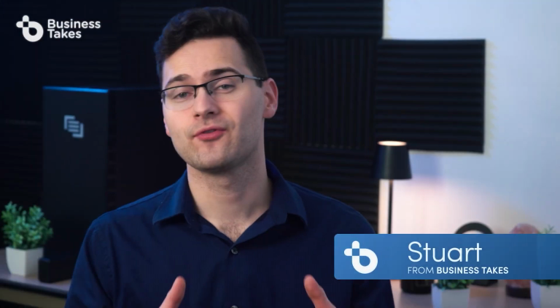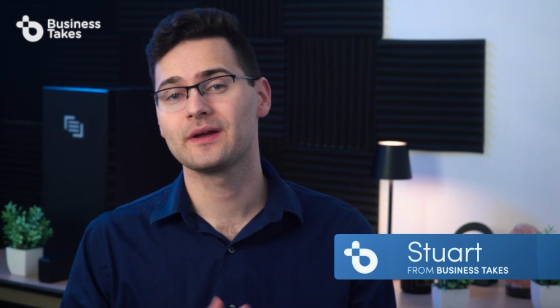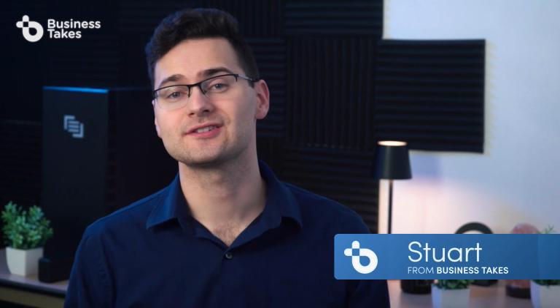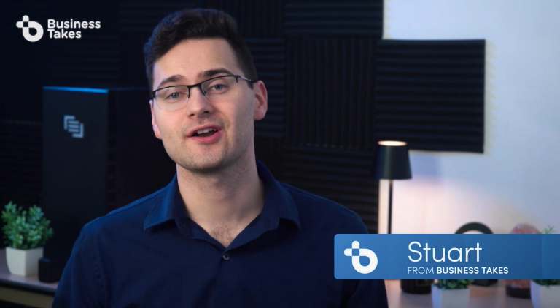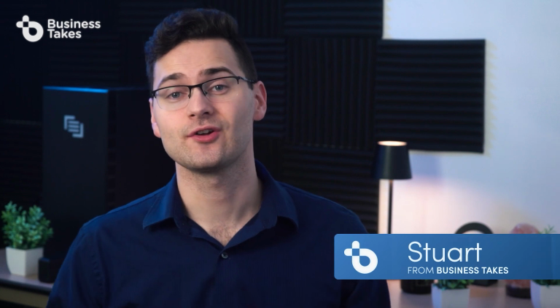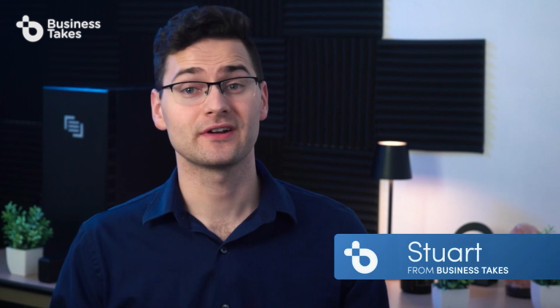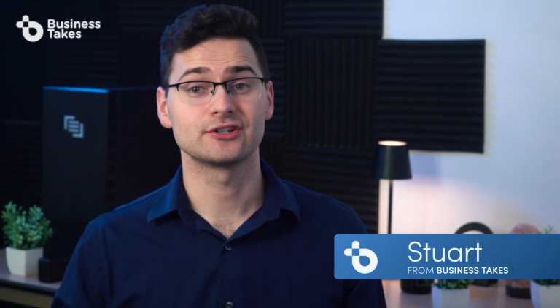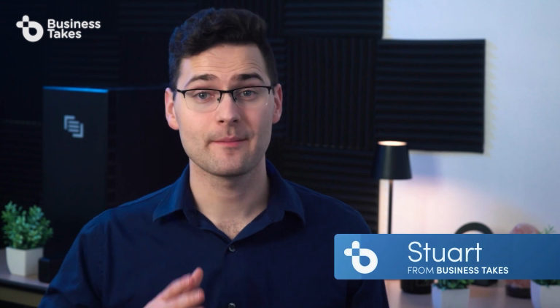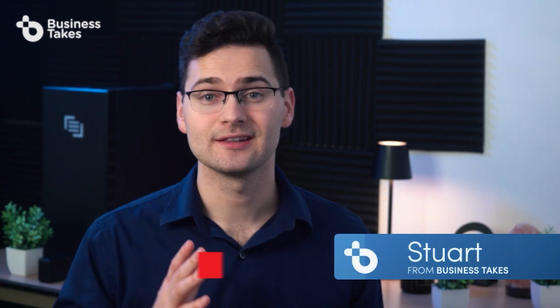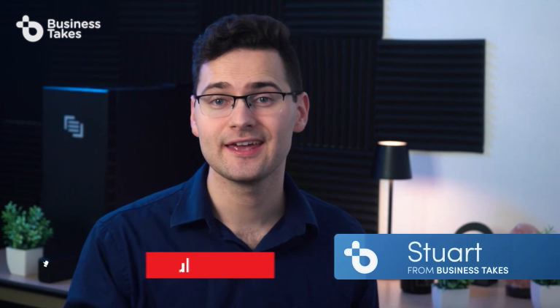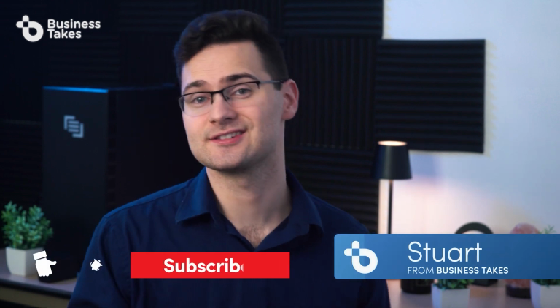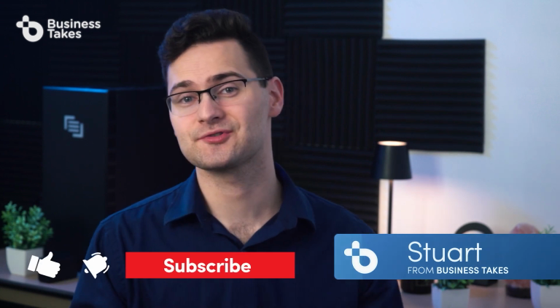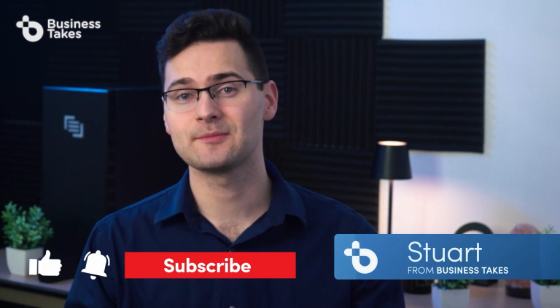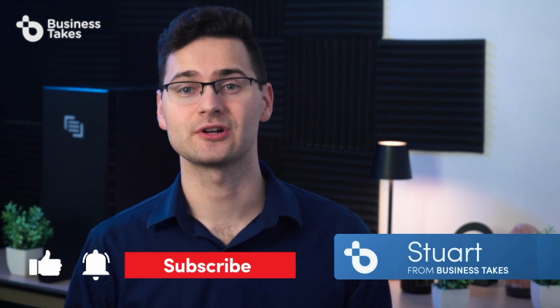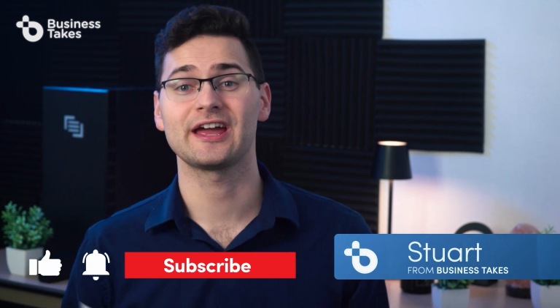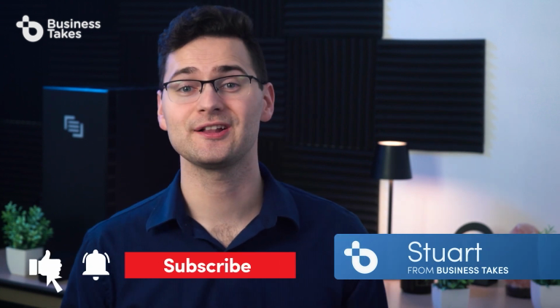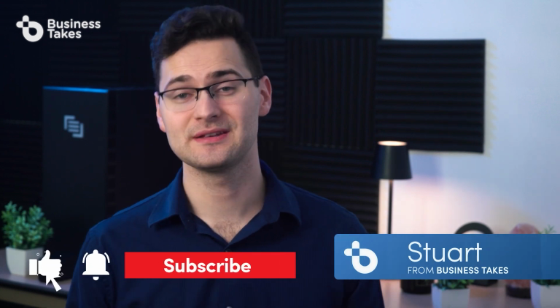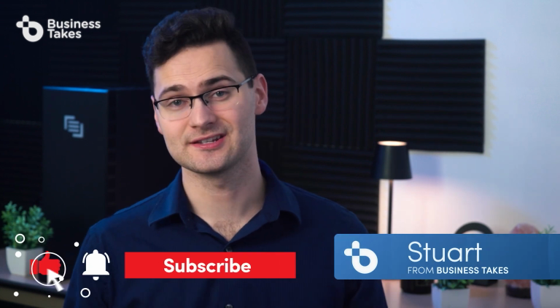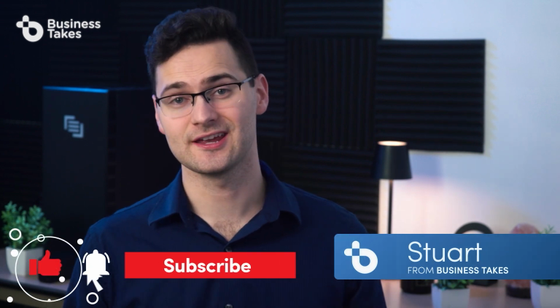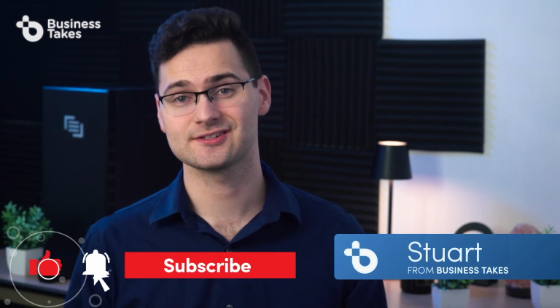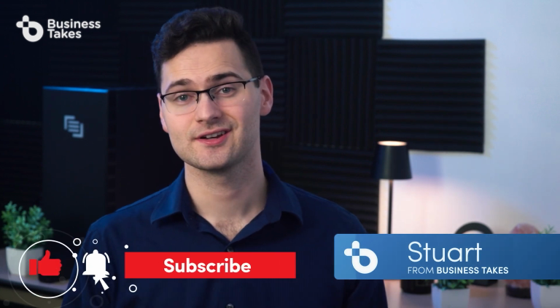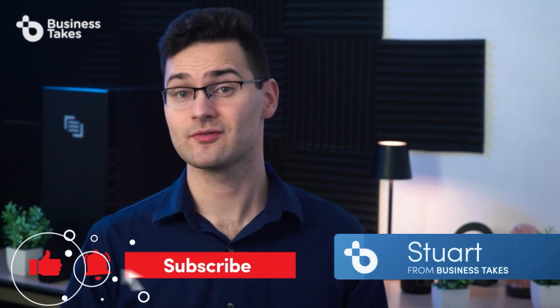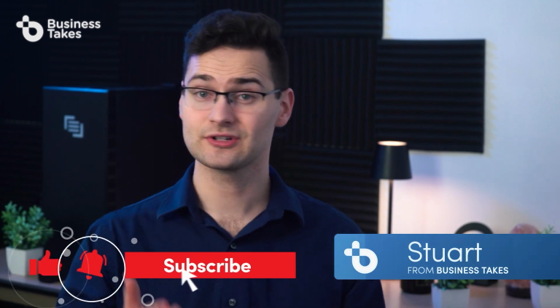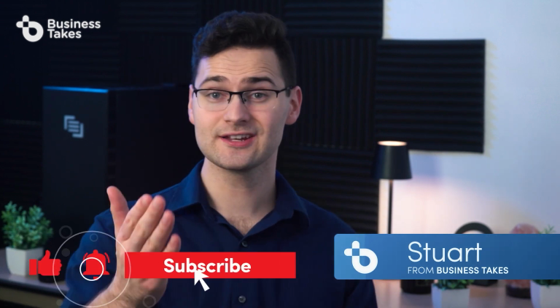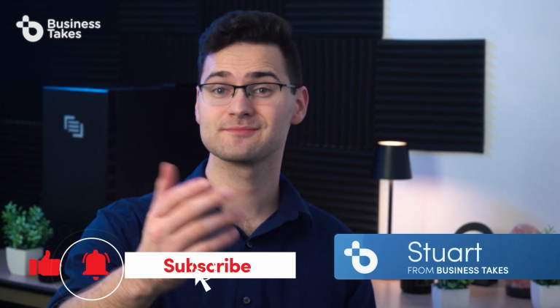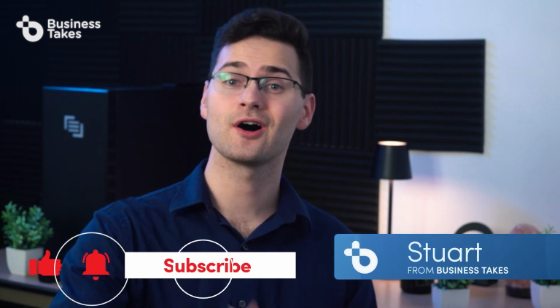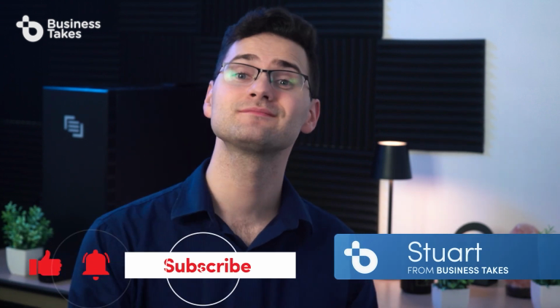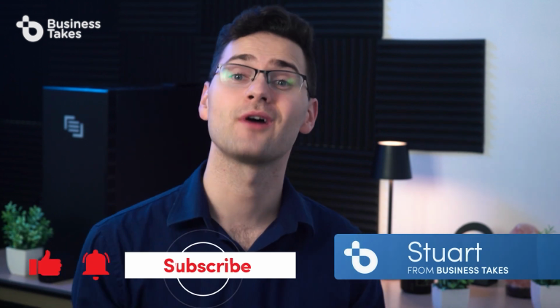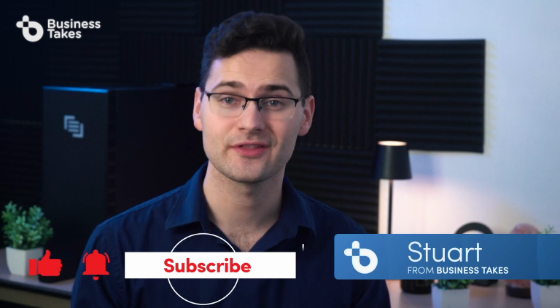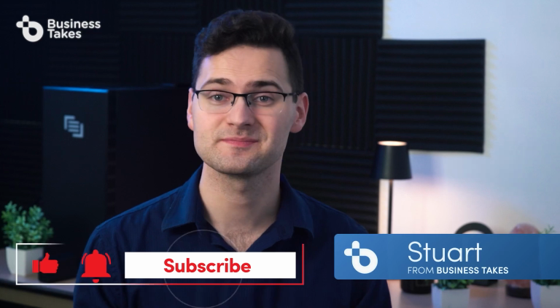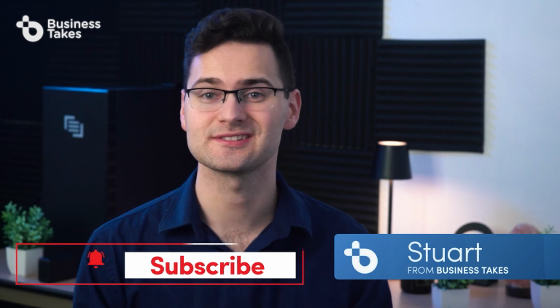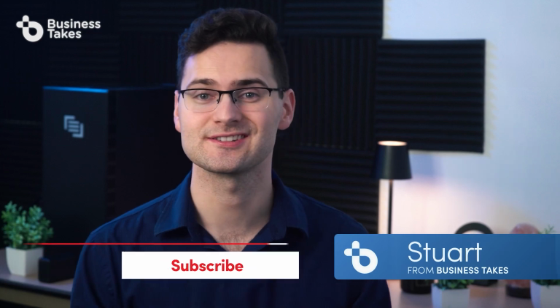Before we get started, don't forget to drop a like and subscribe to our channel, Business Takes, for more takes on all things business.